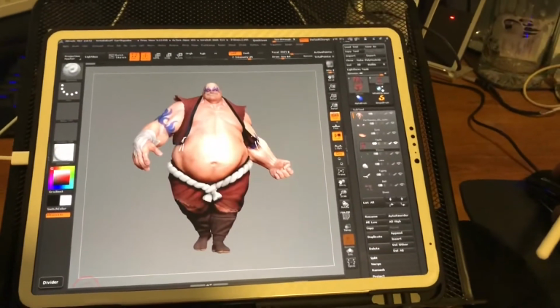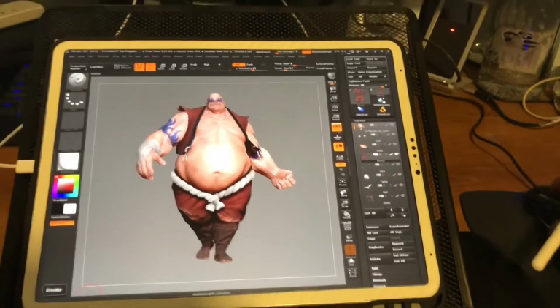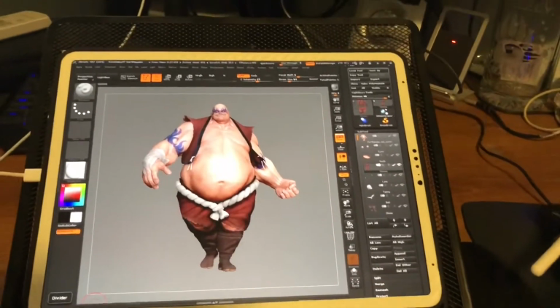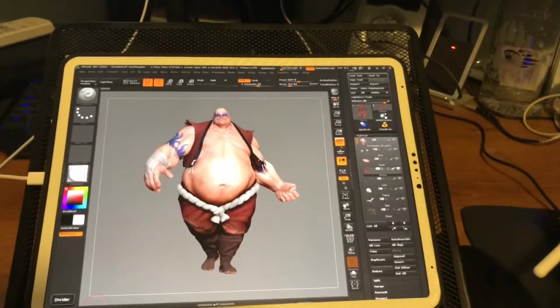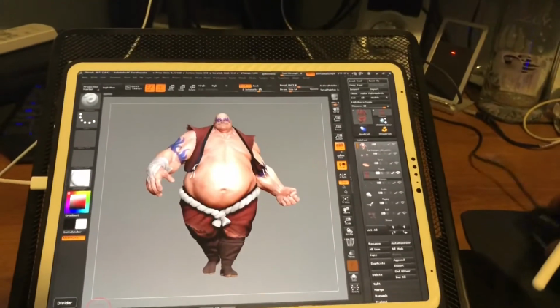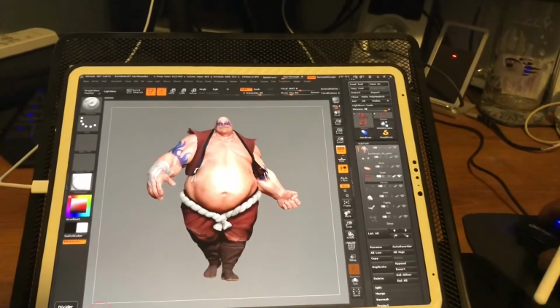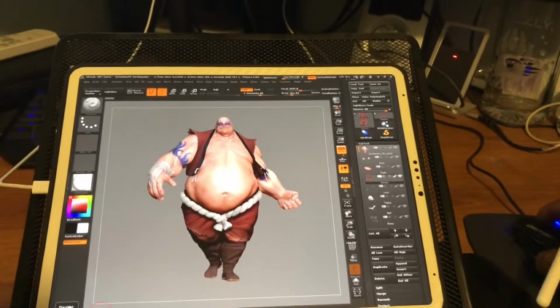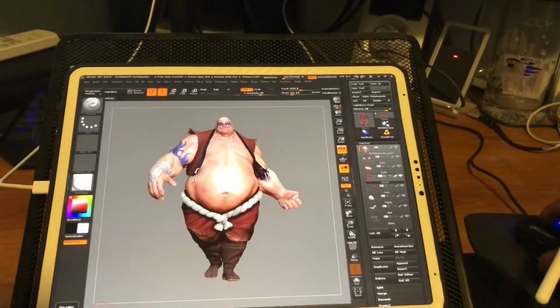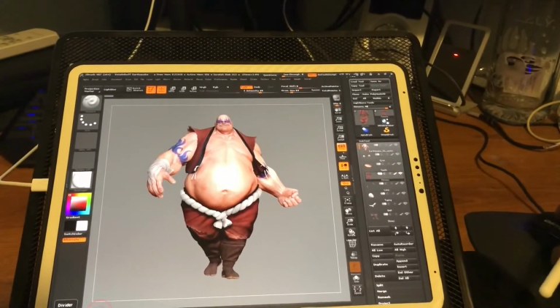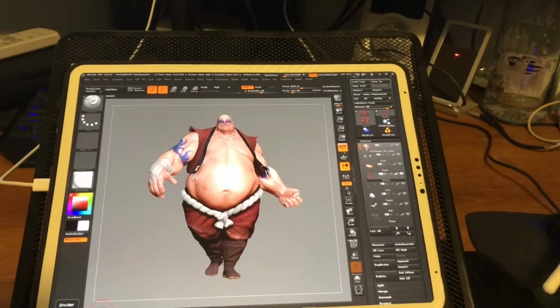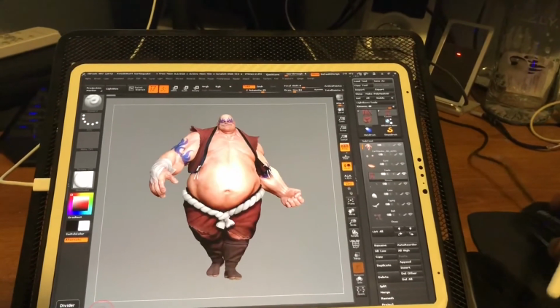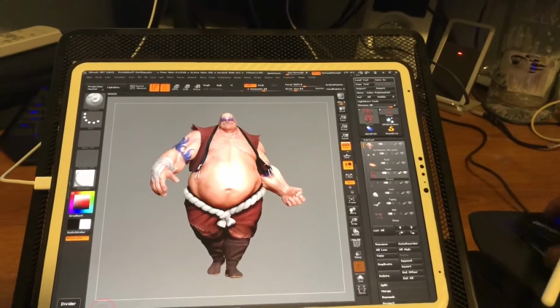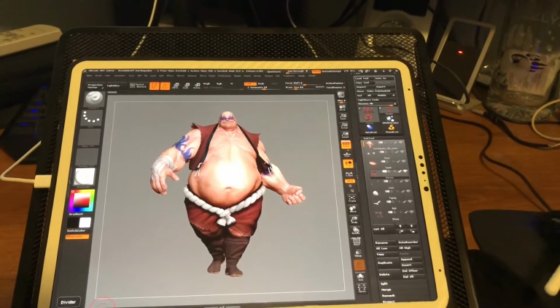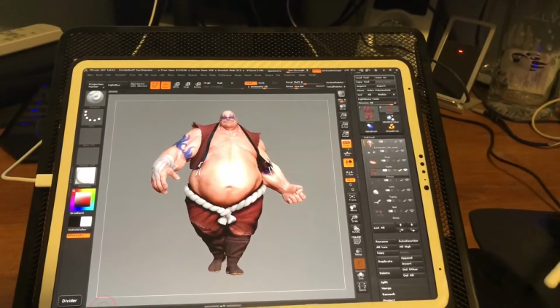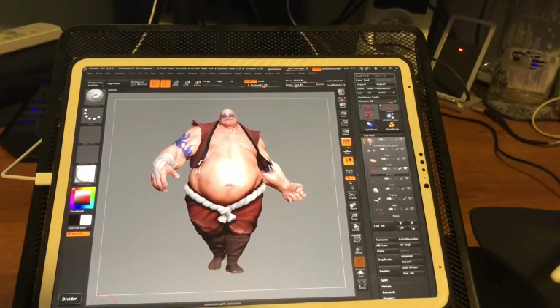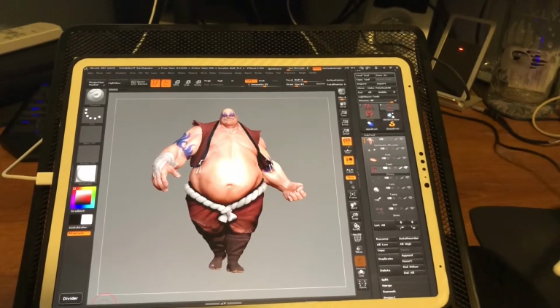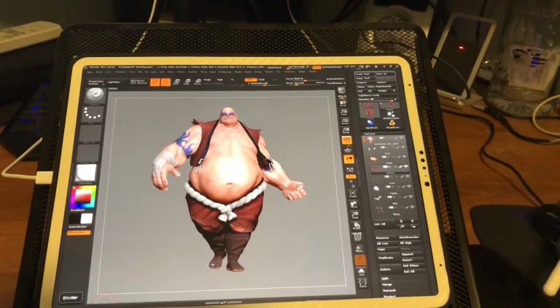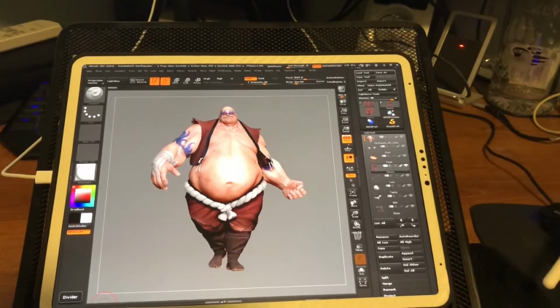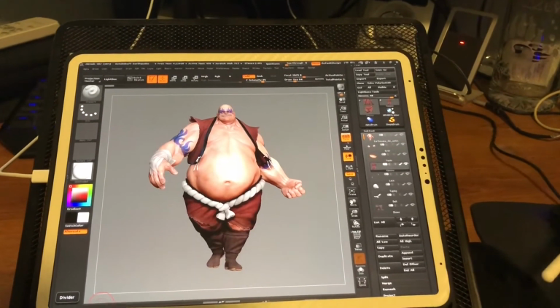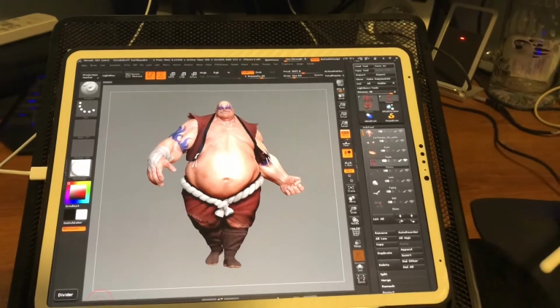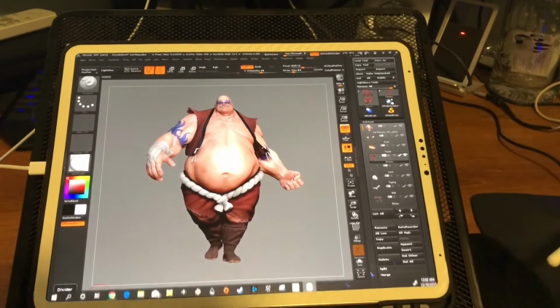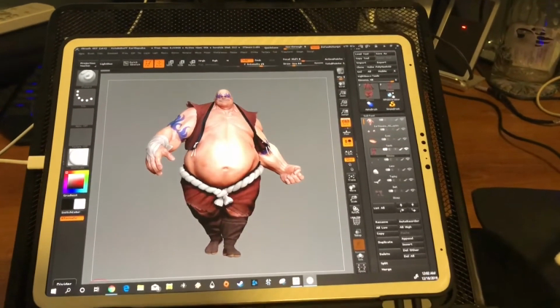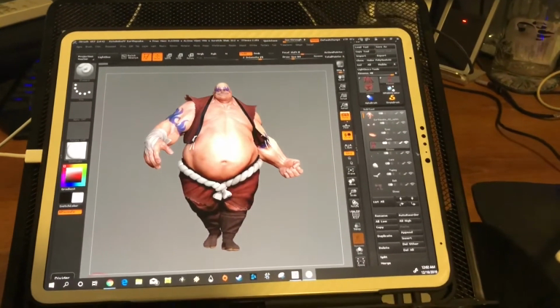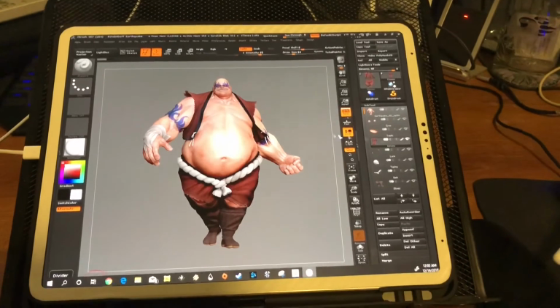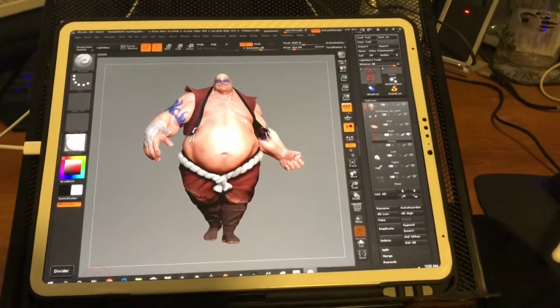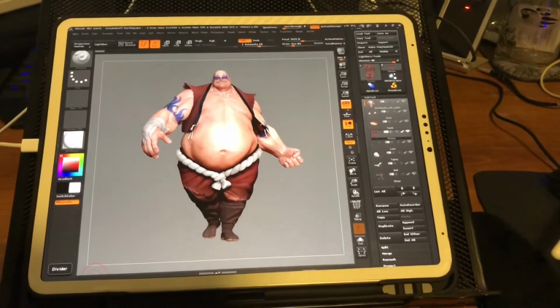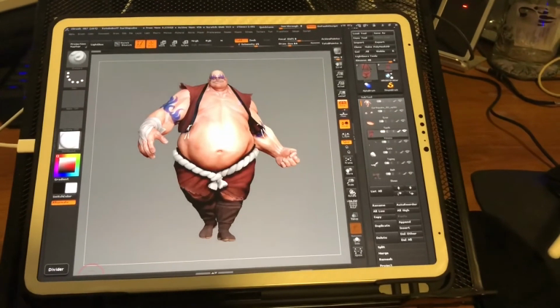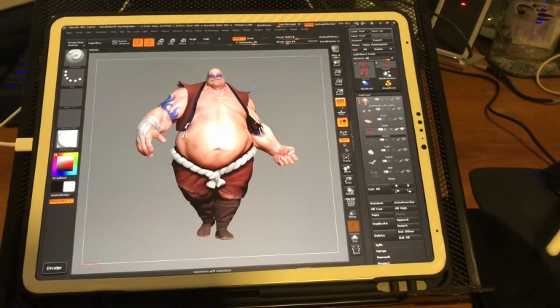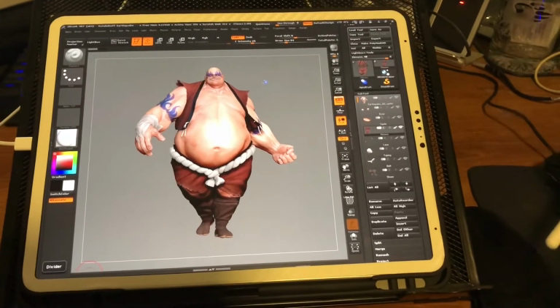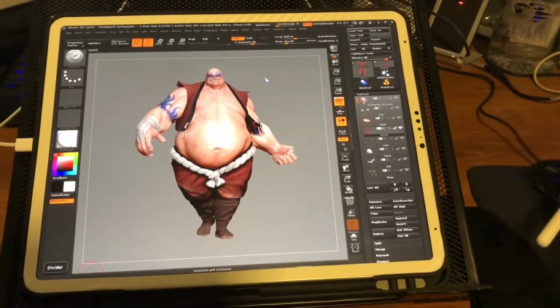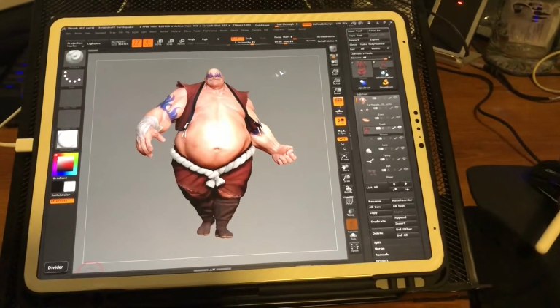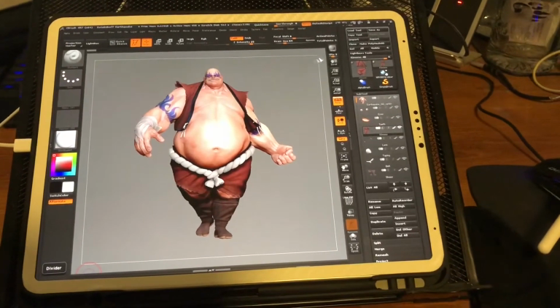The Duet Display that I'm running is the regular version. It costs me about $9.99.